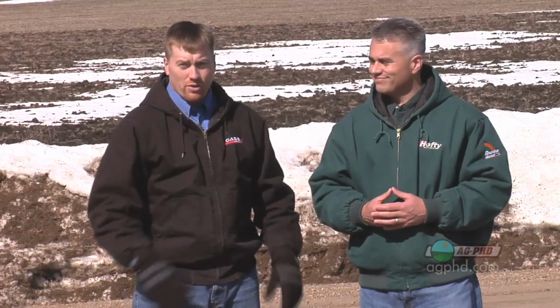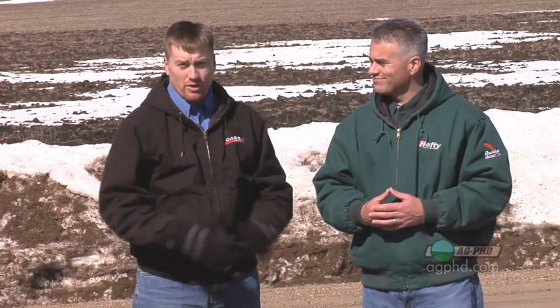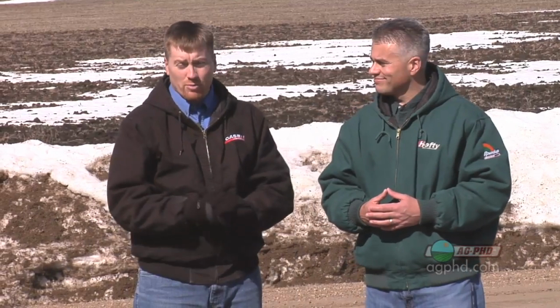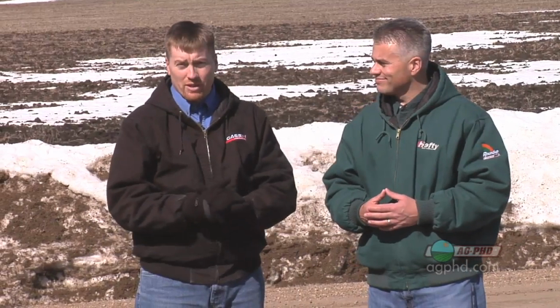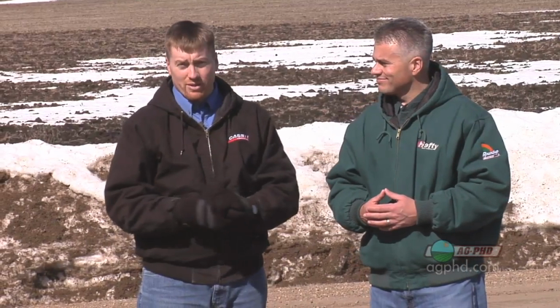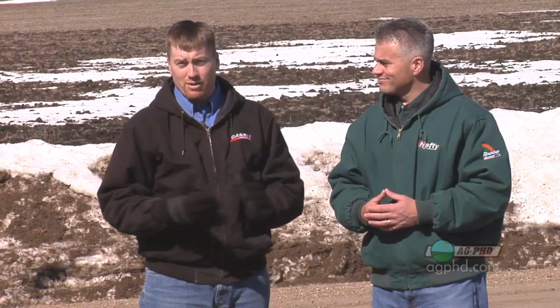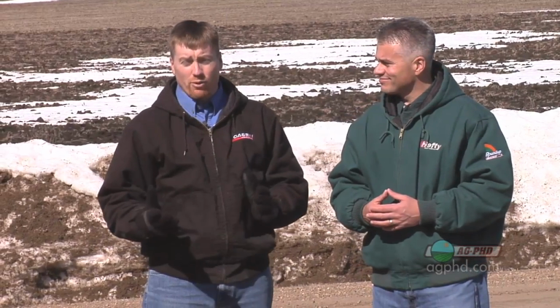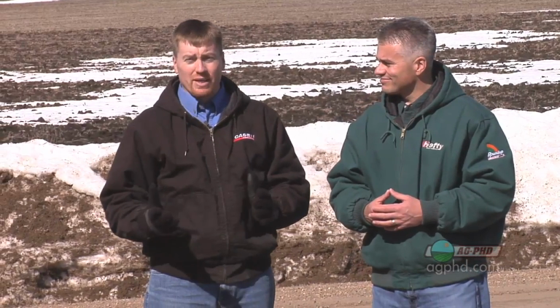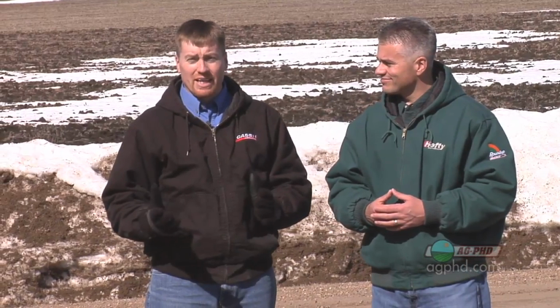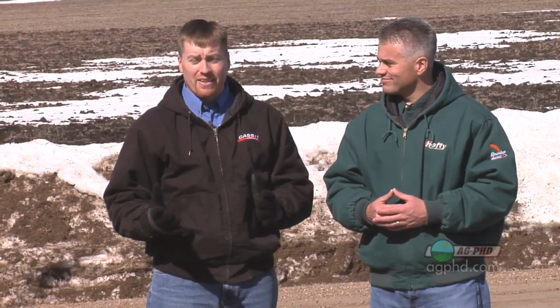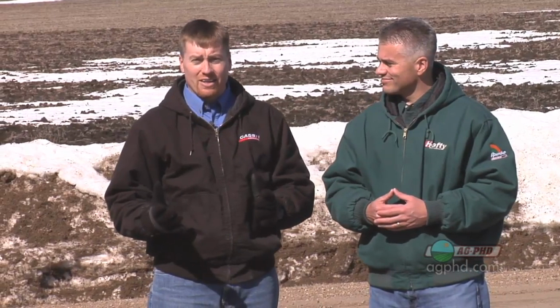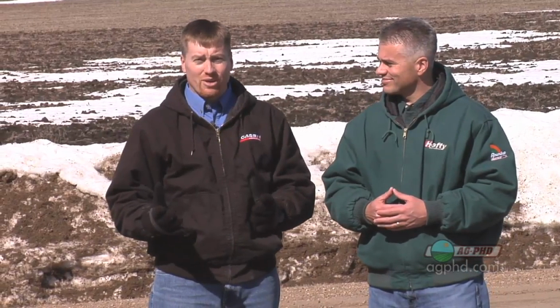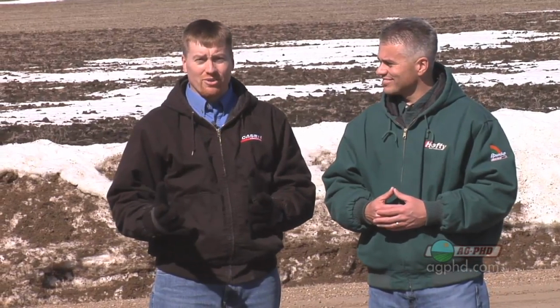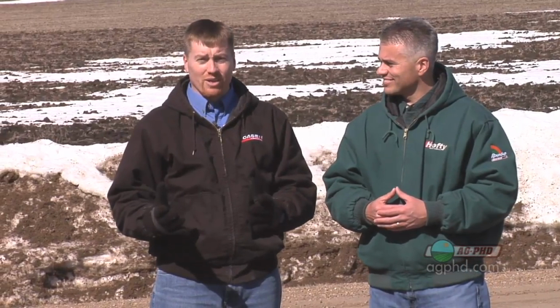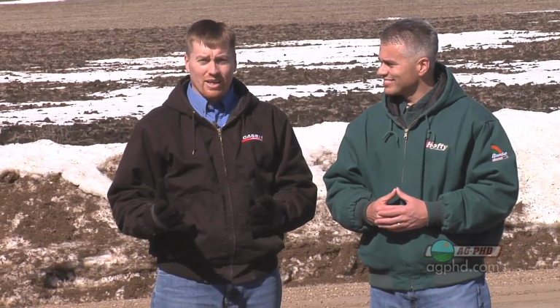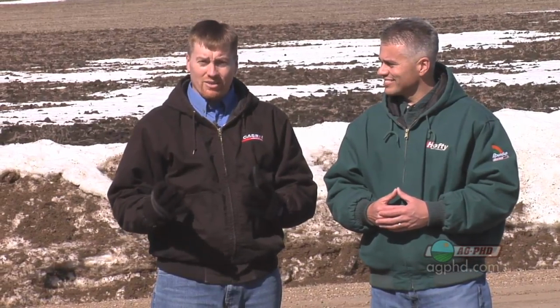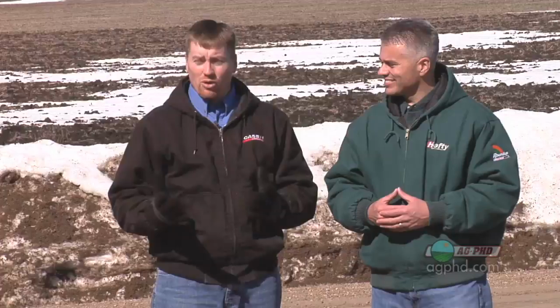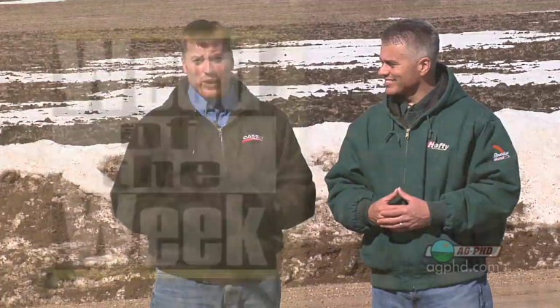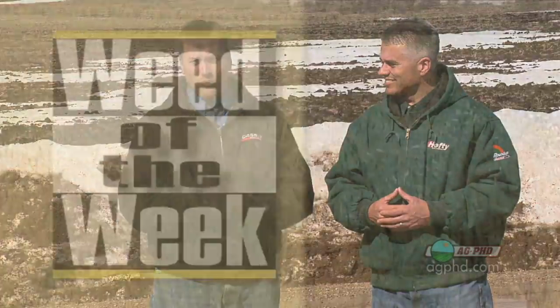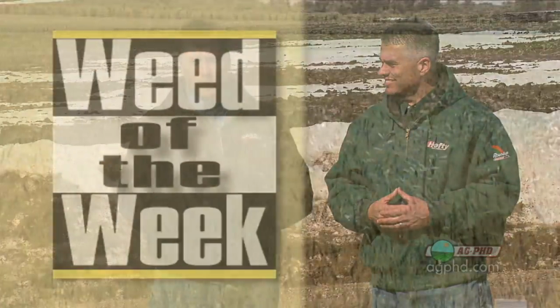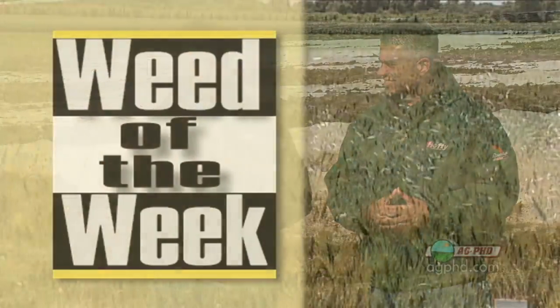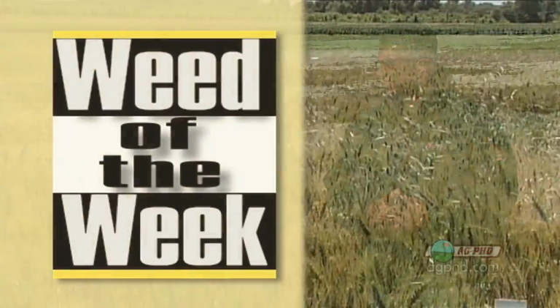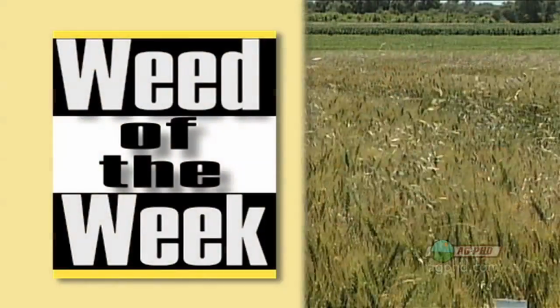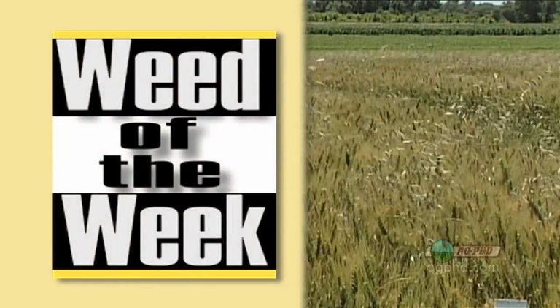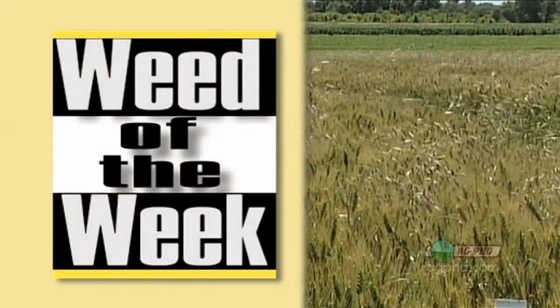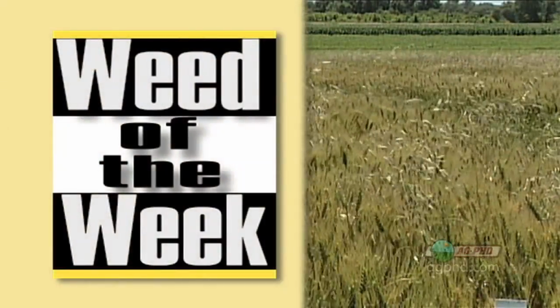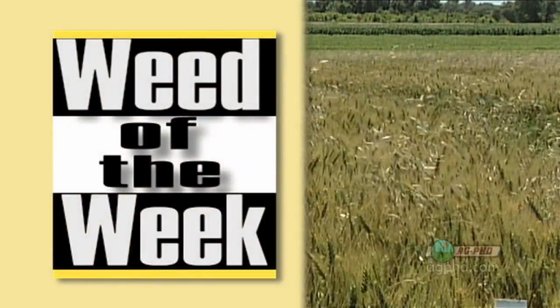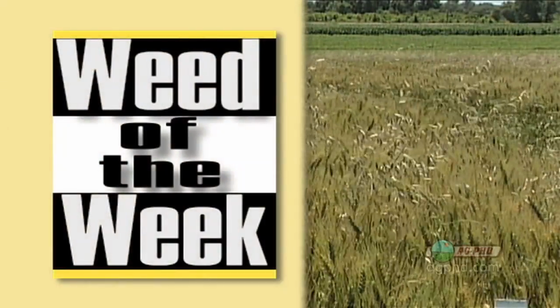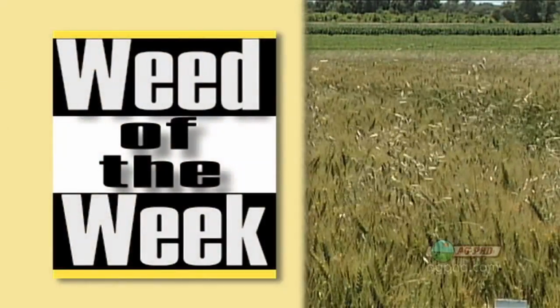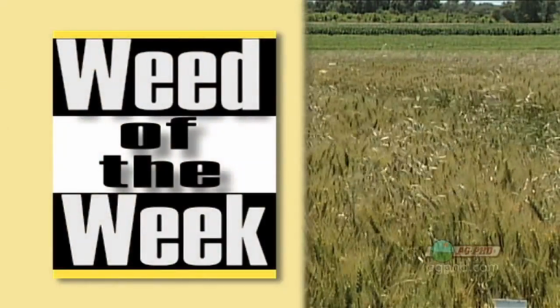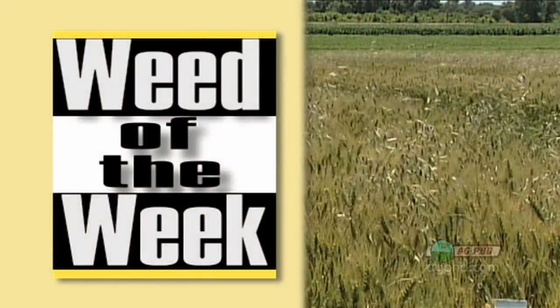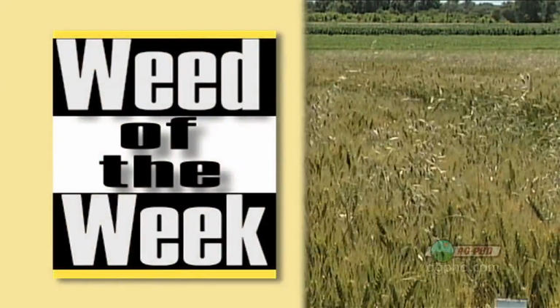One other thing you'll be looking for when you get out of that tractor is our Weed of the Week. Can you identify this week's weed?